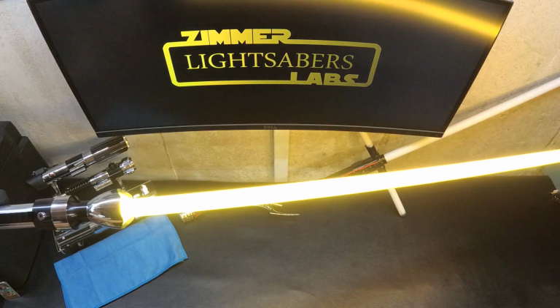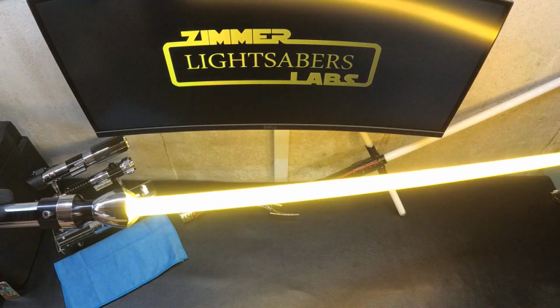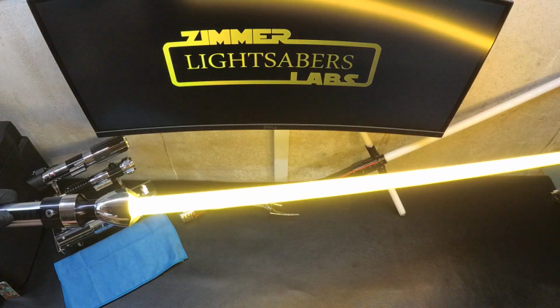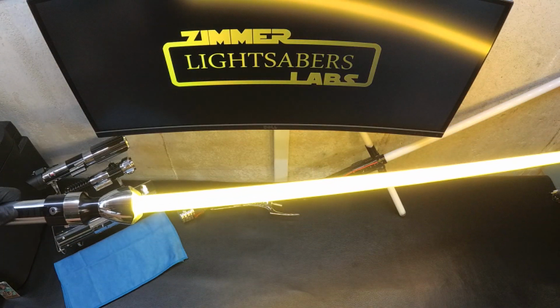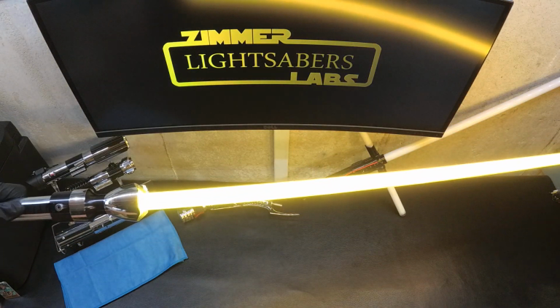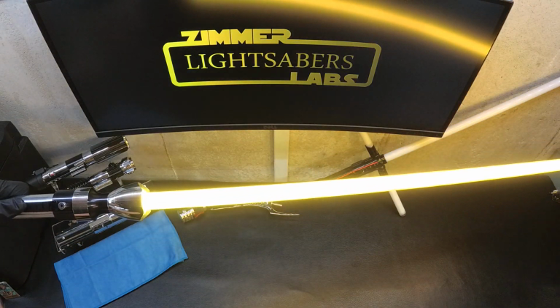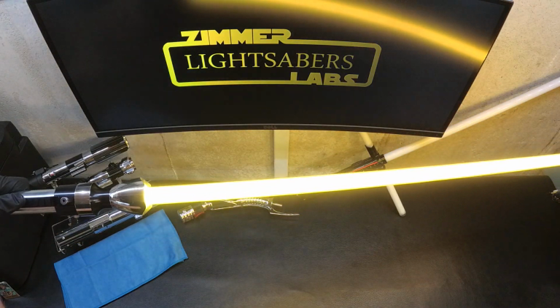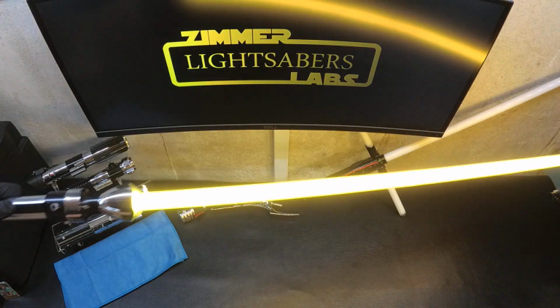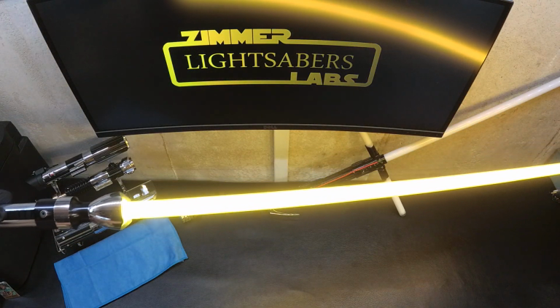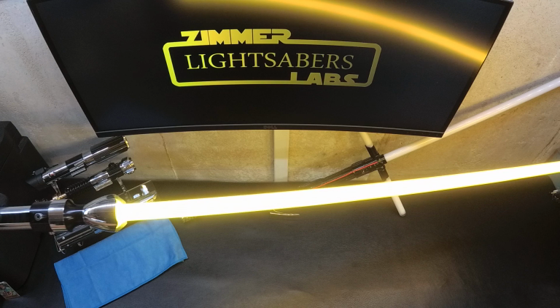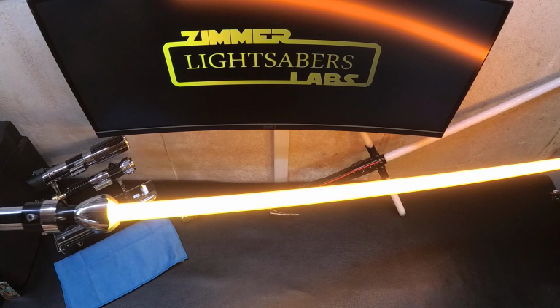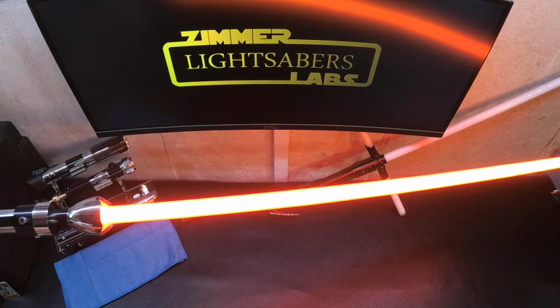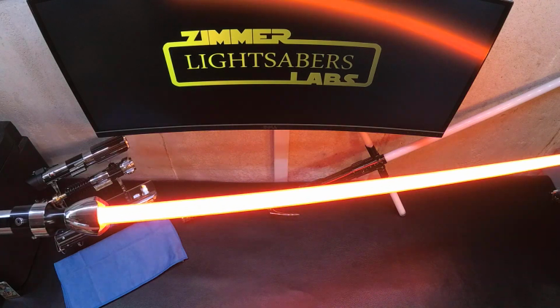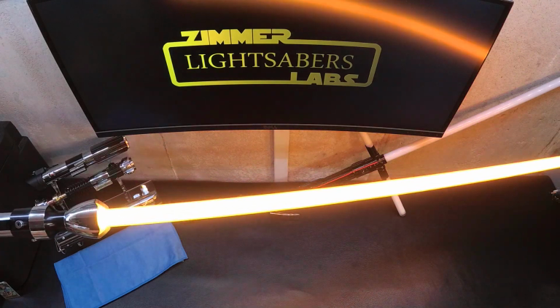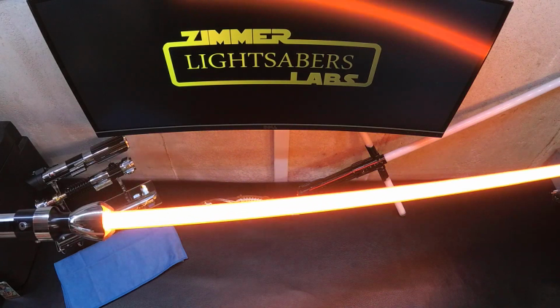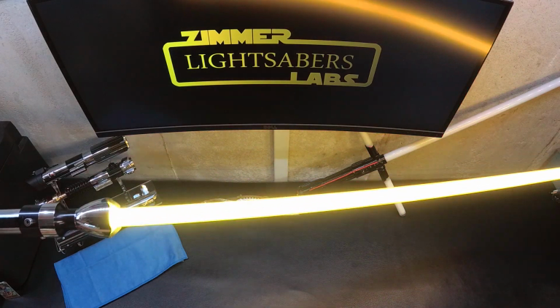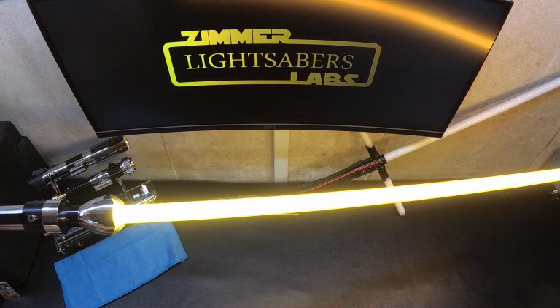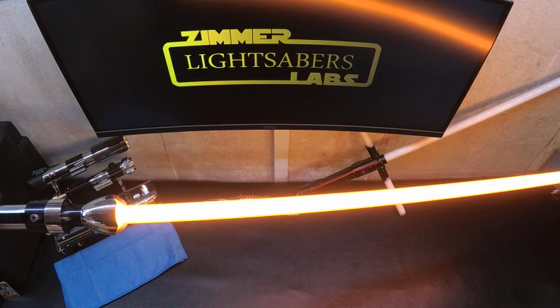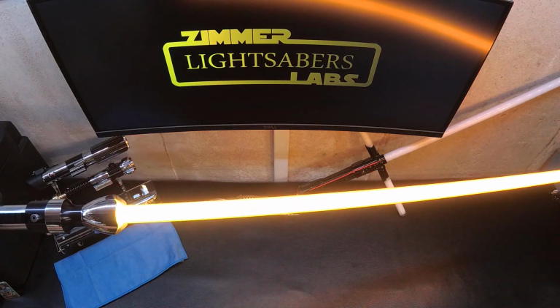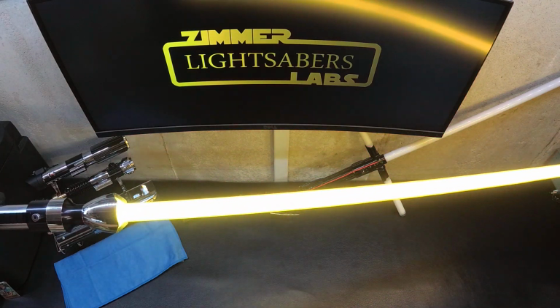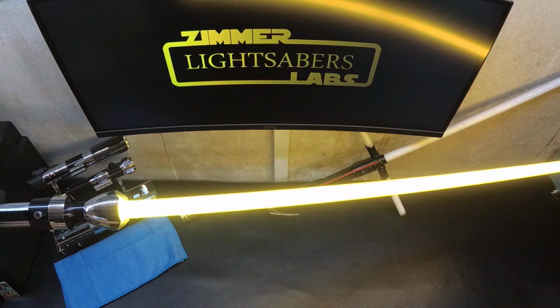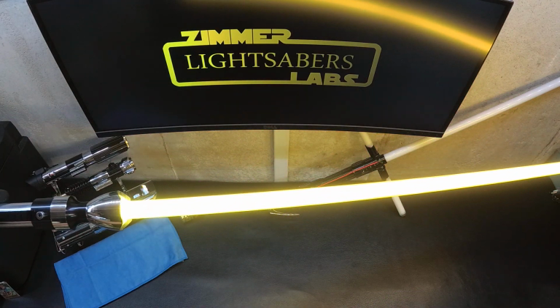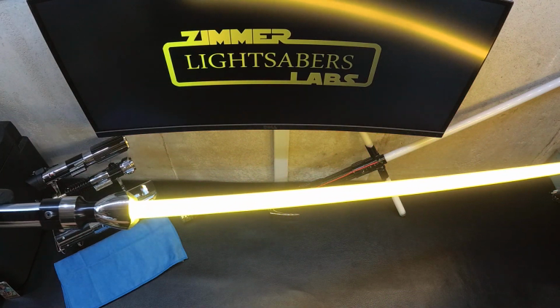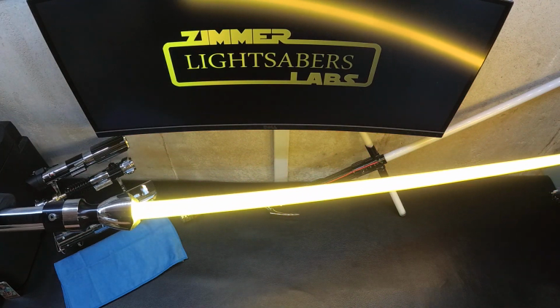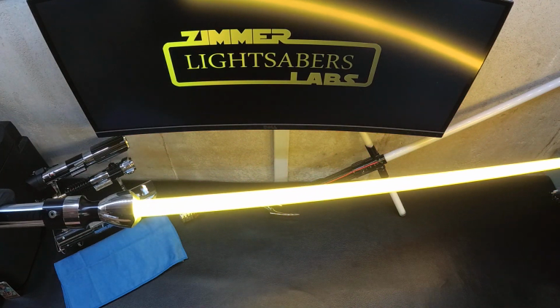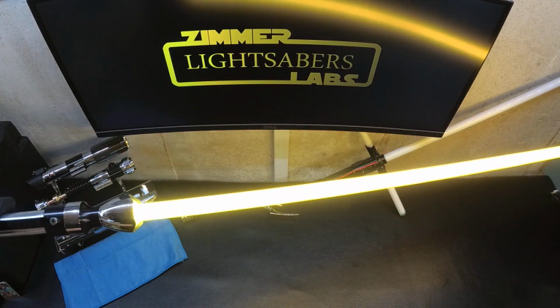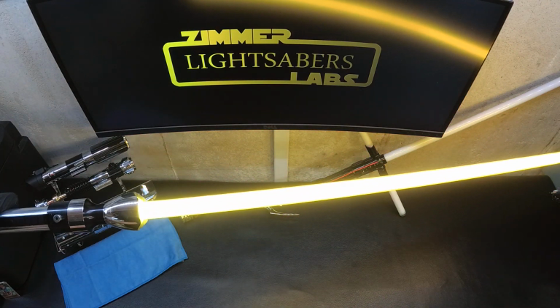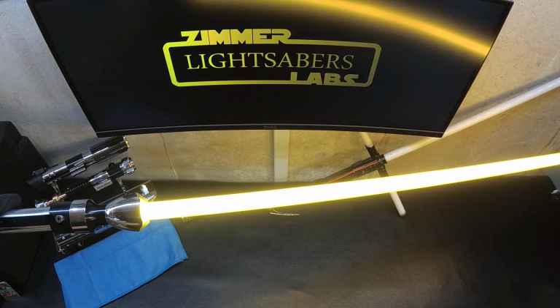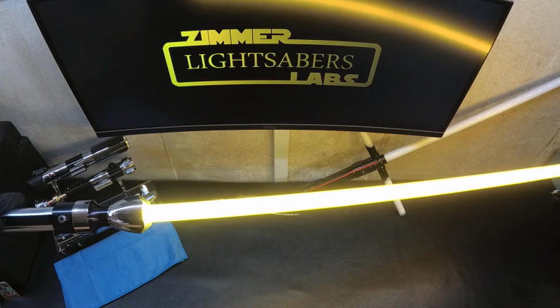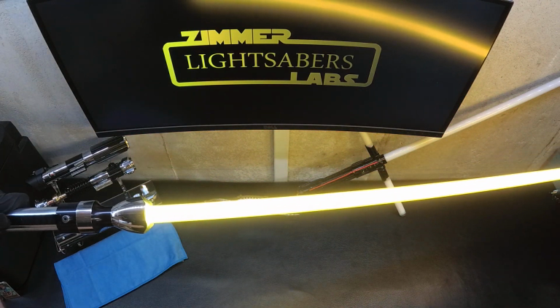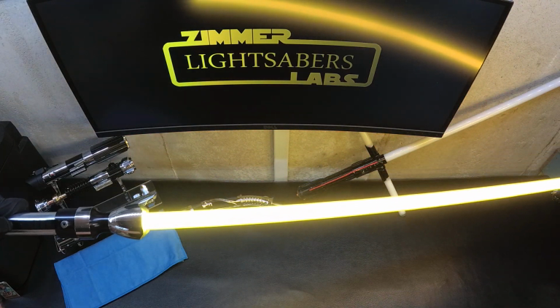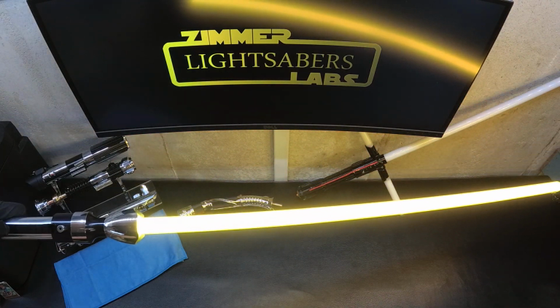That's a bright yellow blade, with an orange flash on clash maybe.